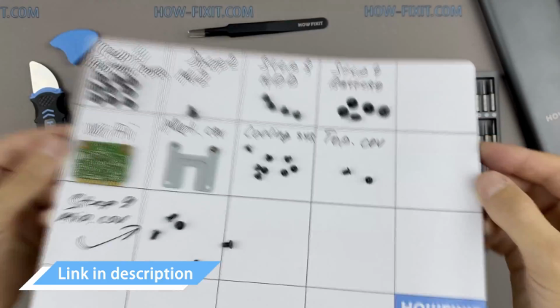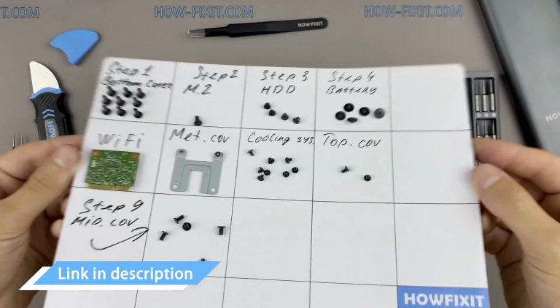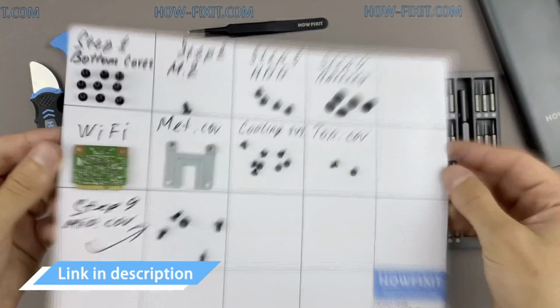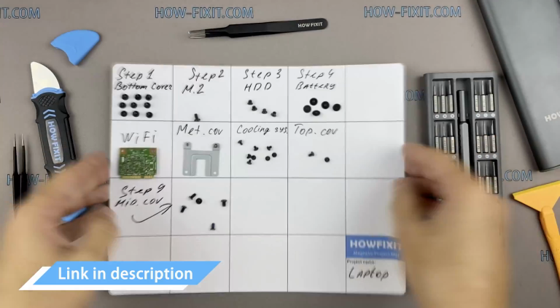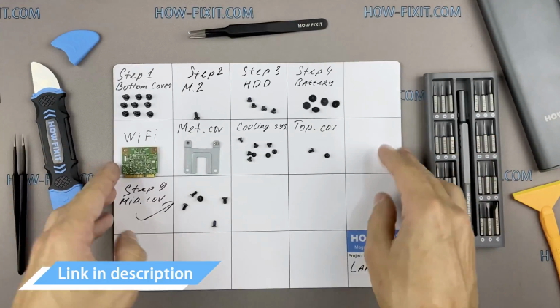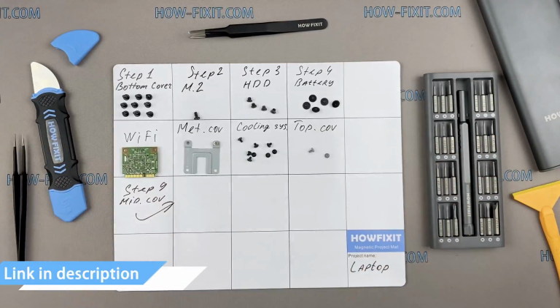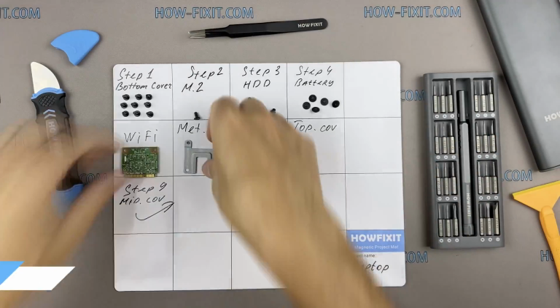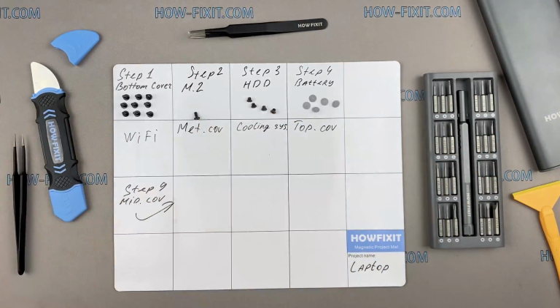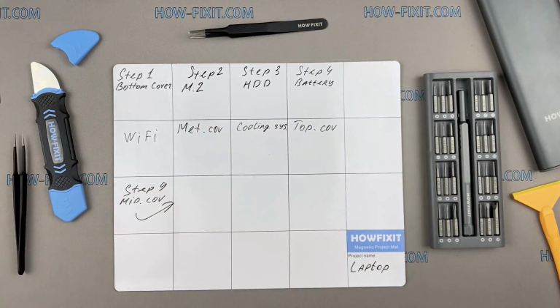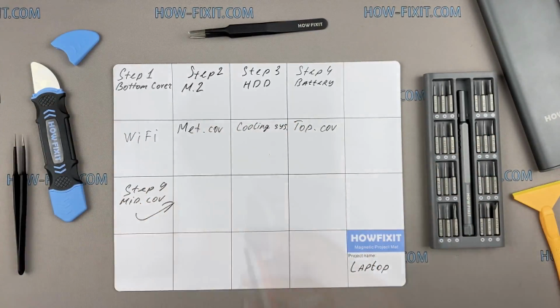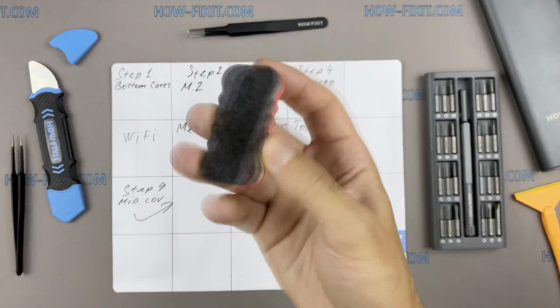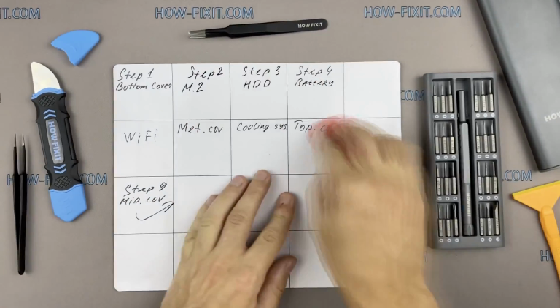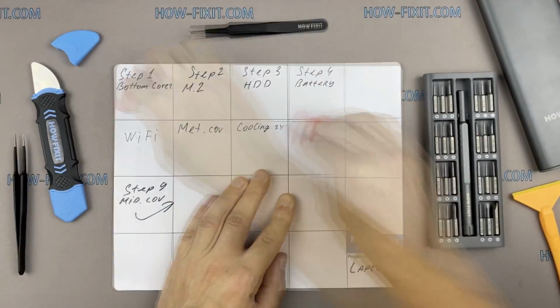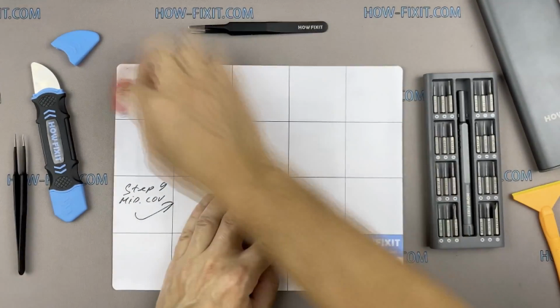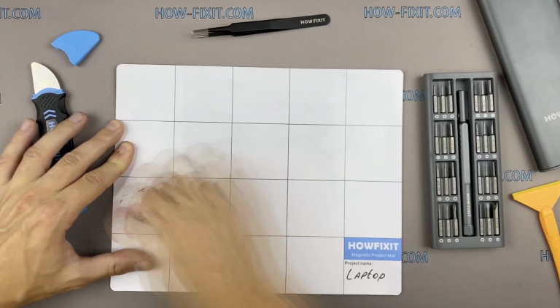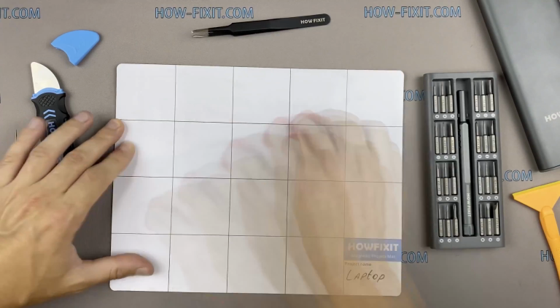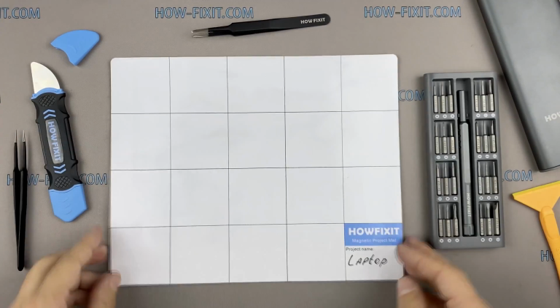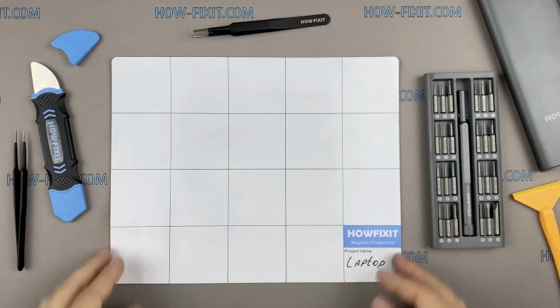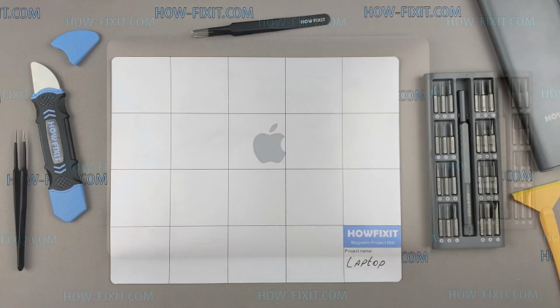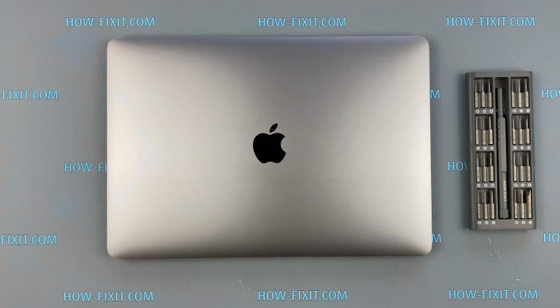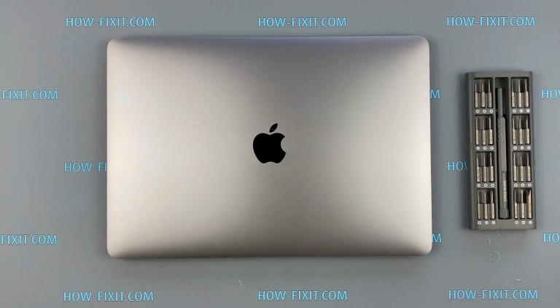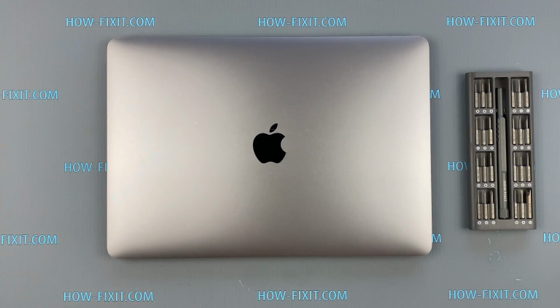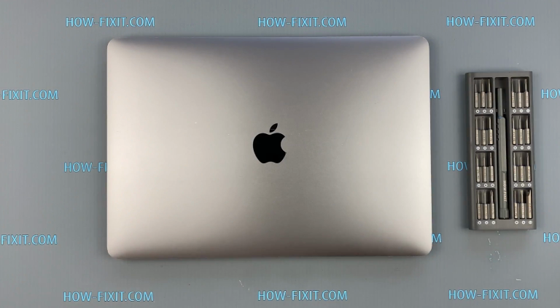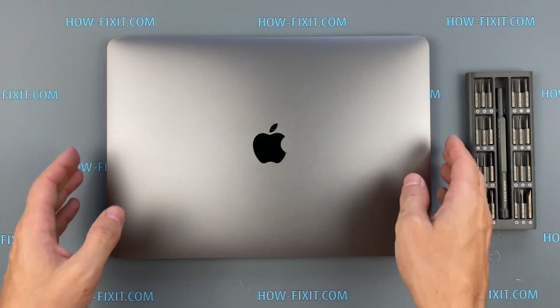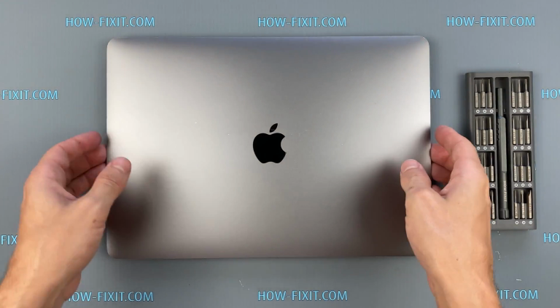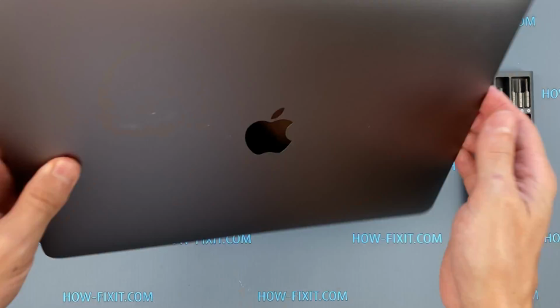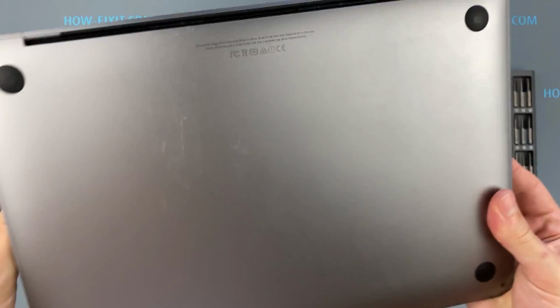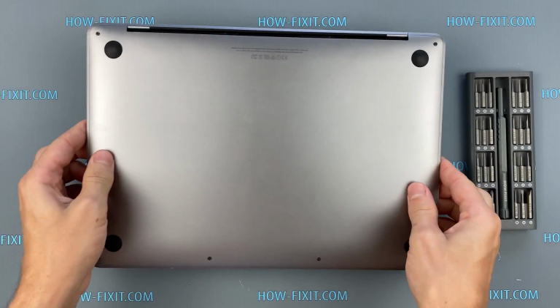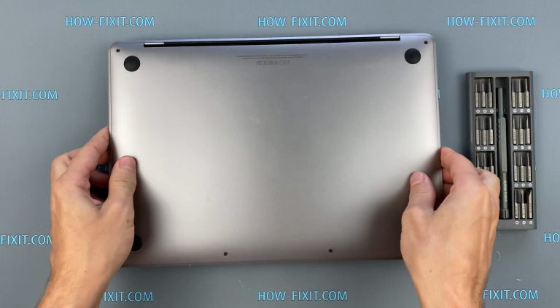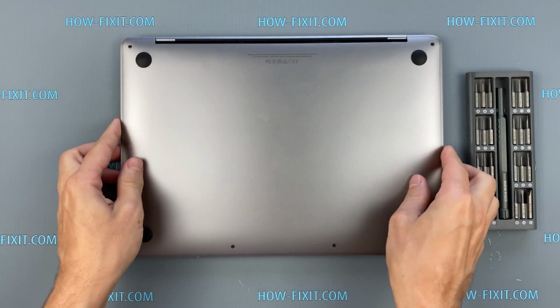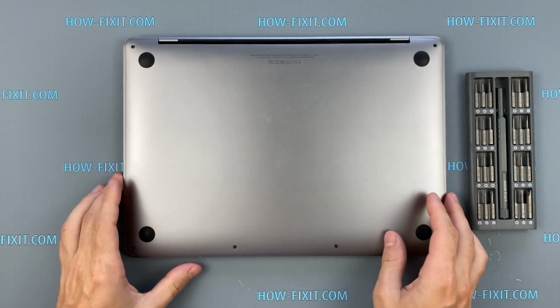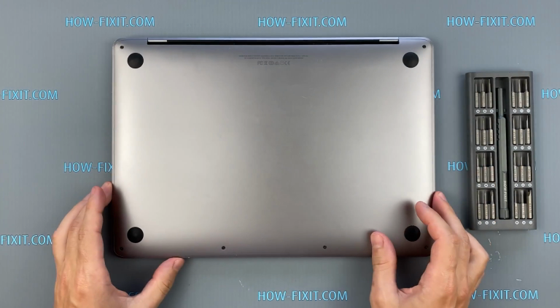Turn the laptop over and remove all the screws on the bottom cover.